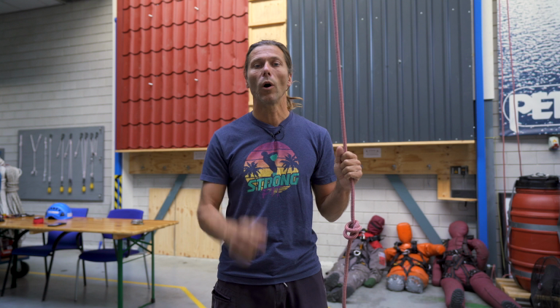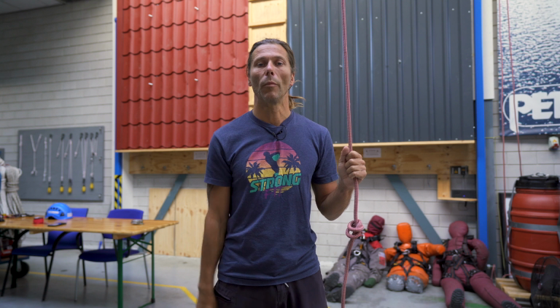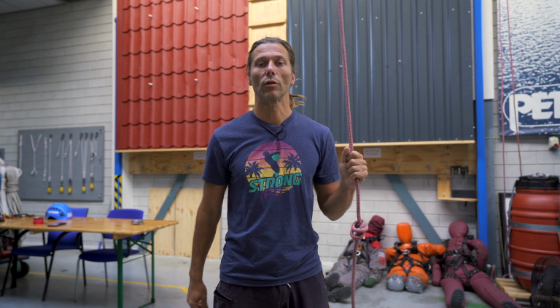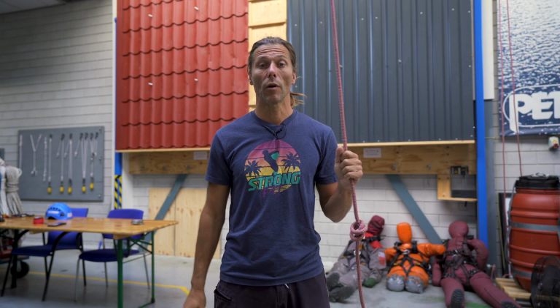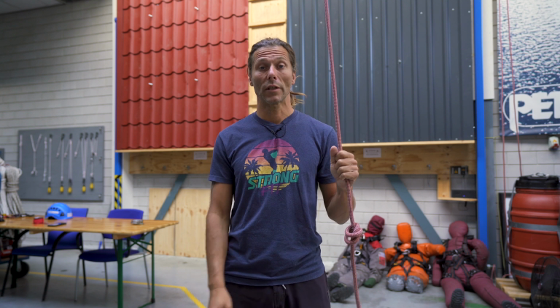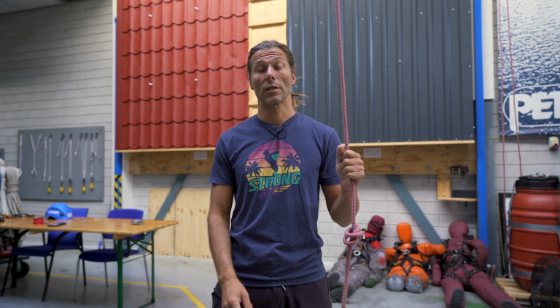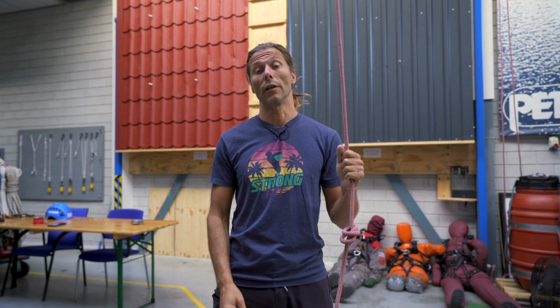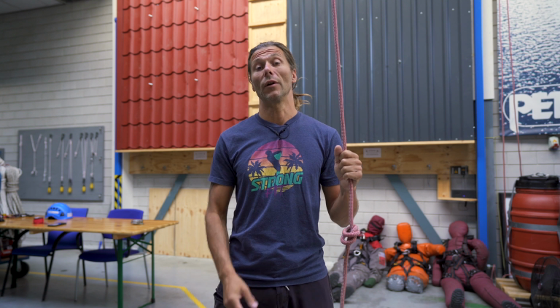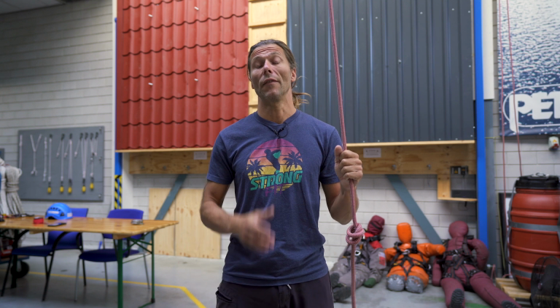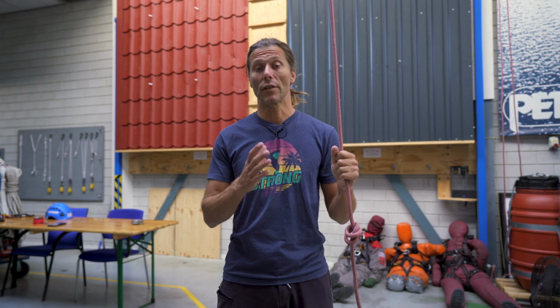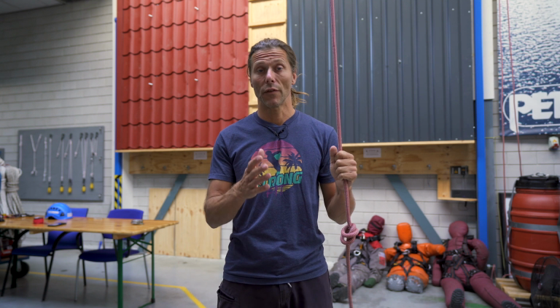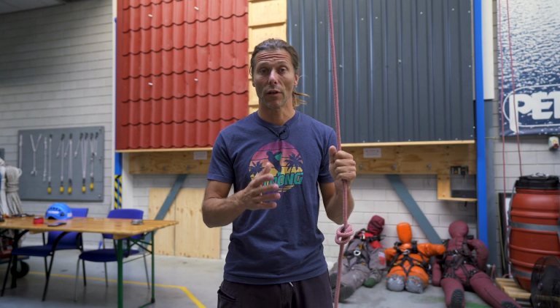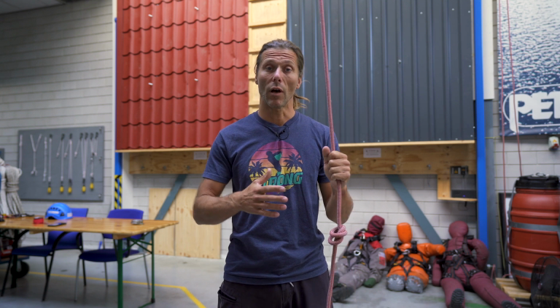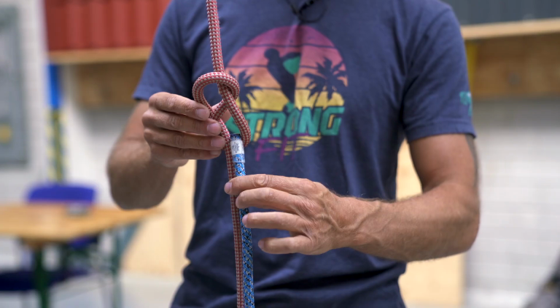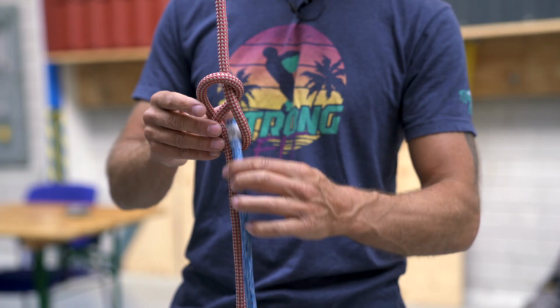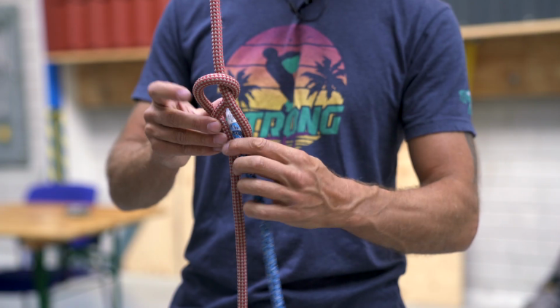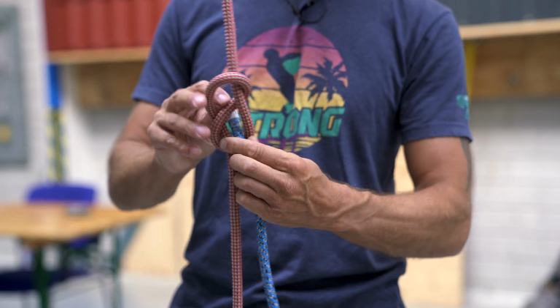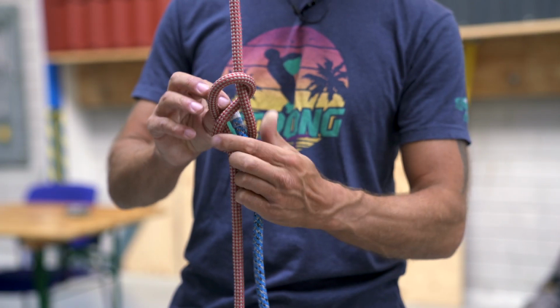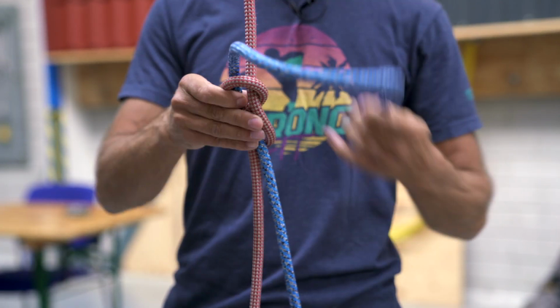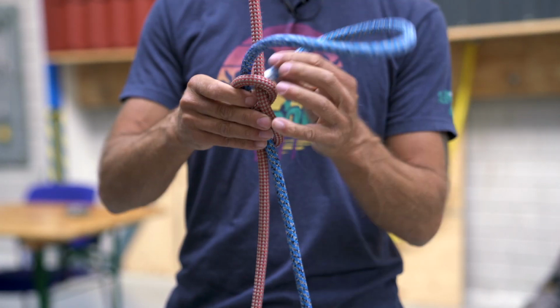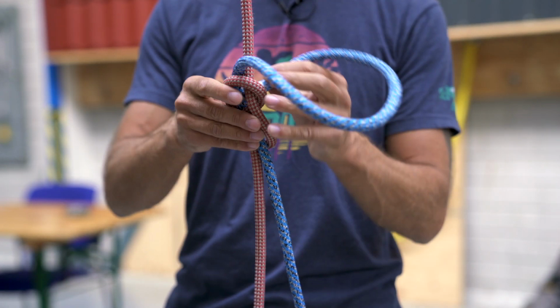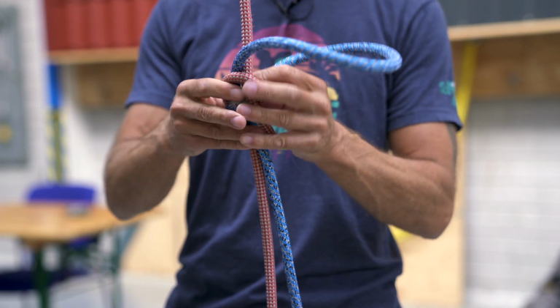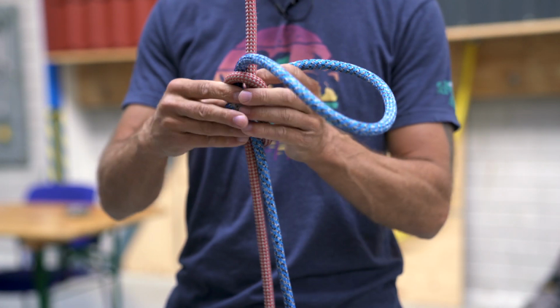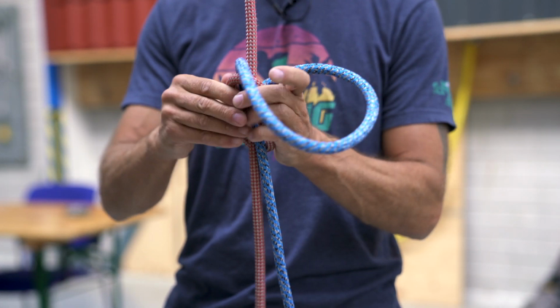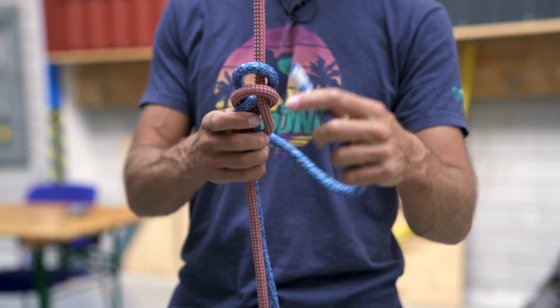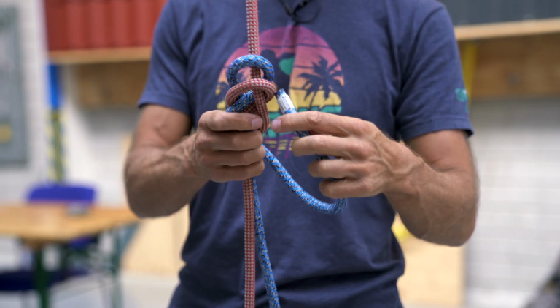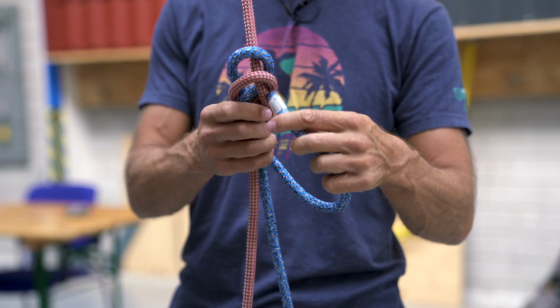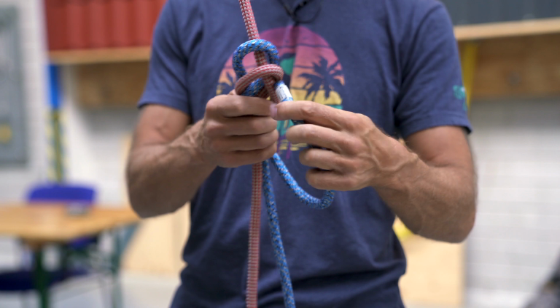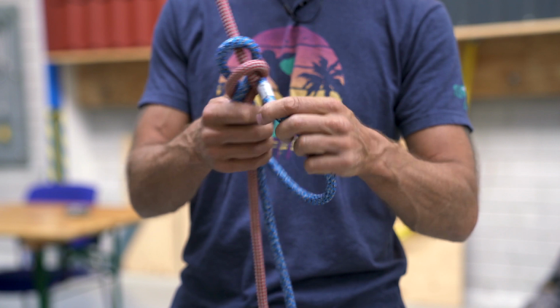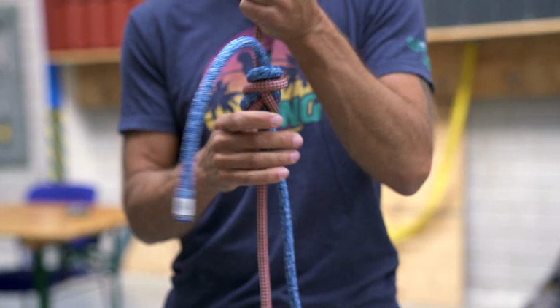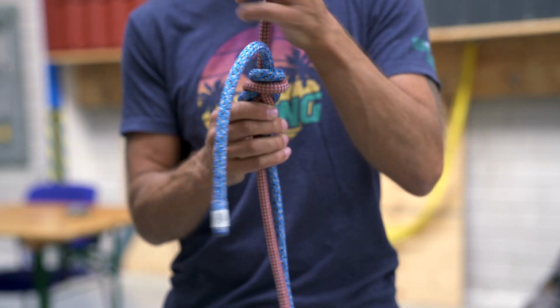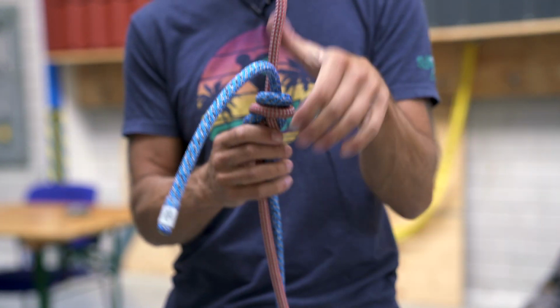Welcome back to the RopeXS channel. In this video I will show you a different way of connecting two ropes together.